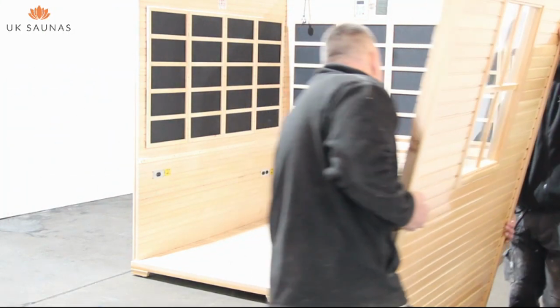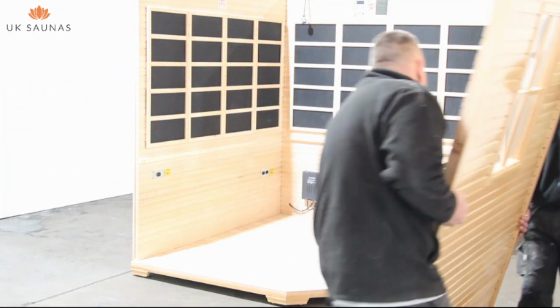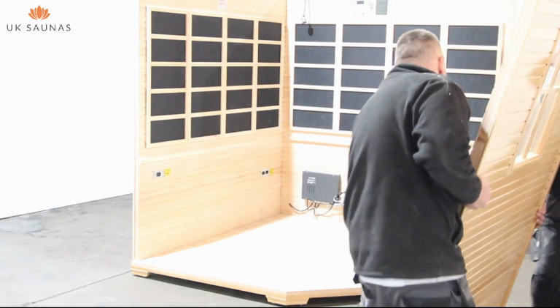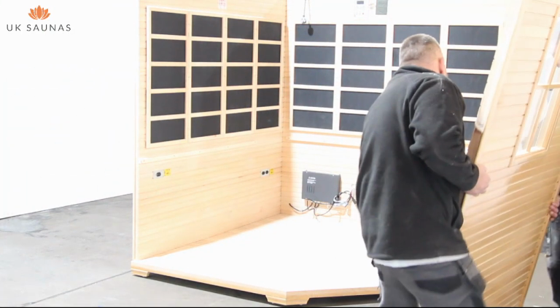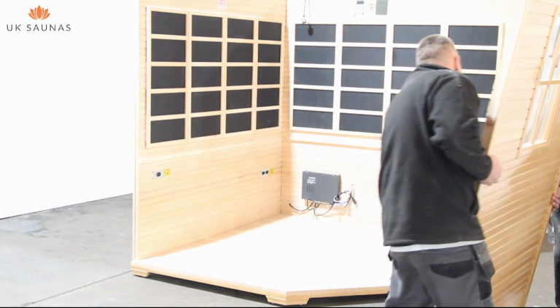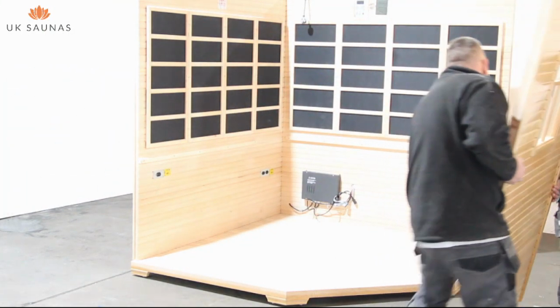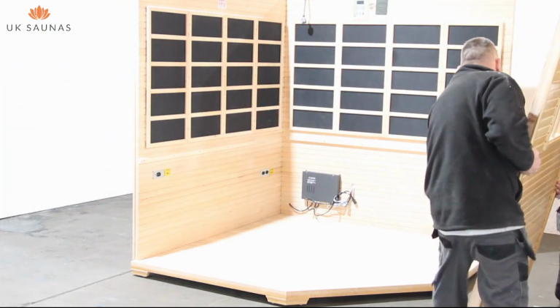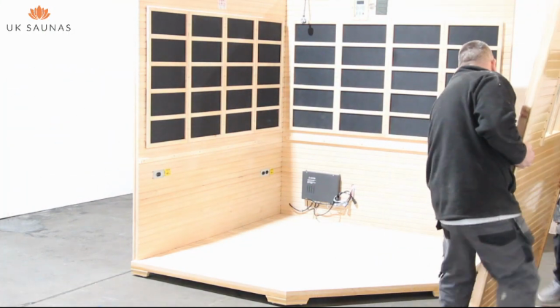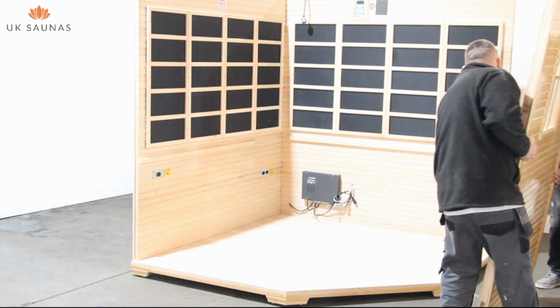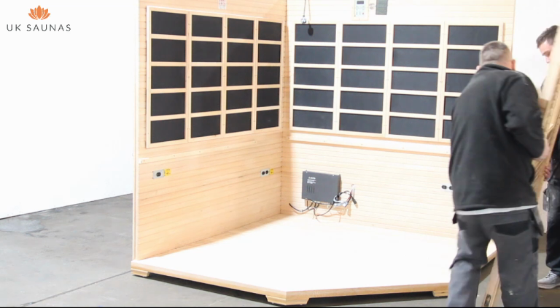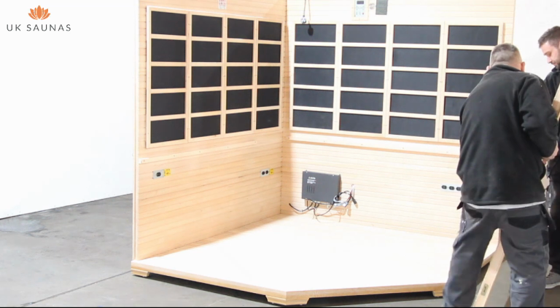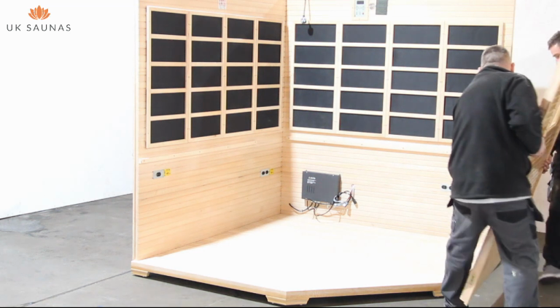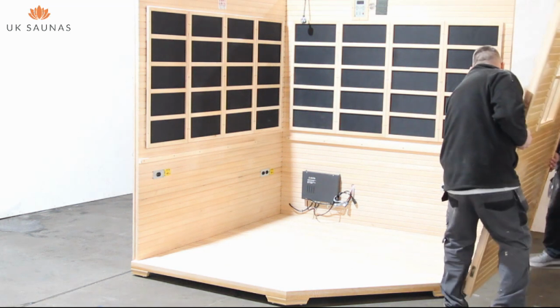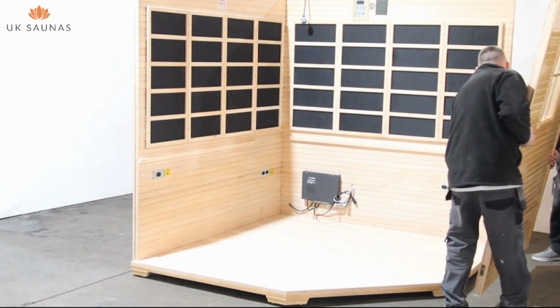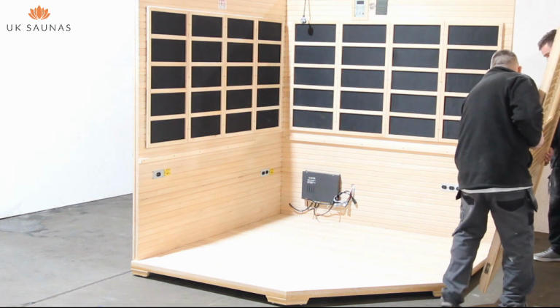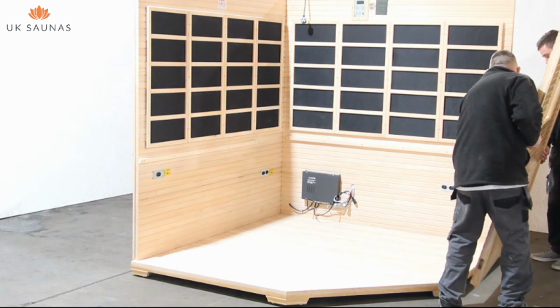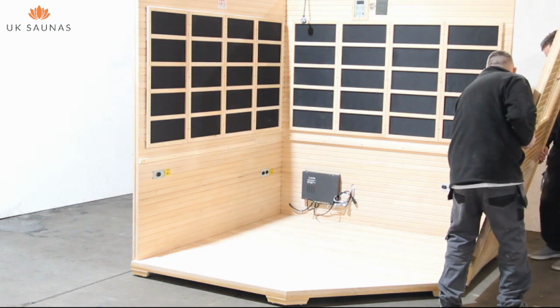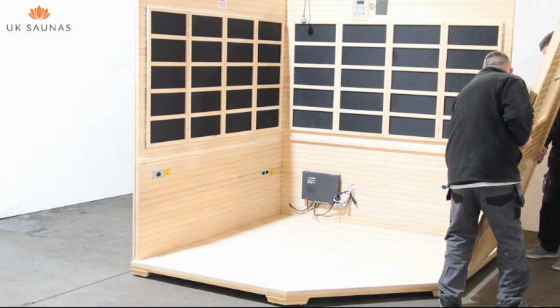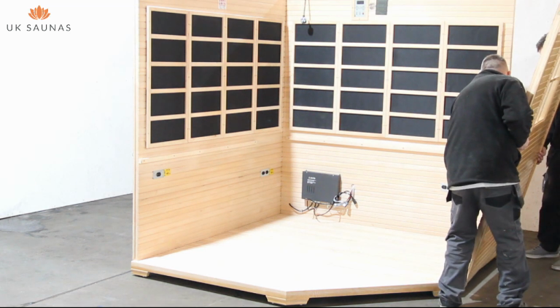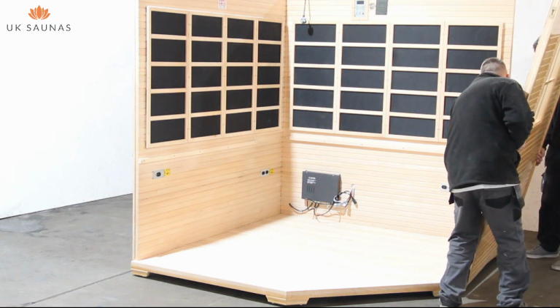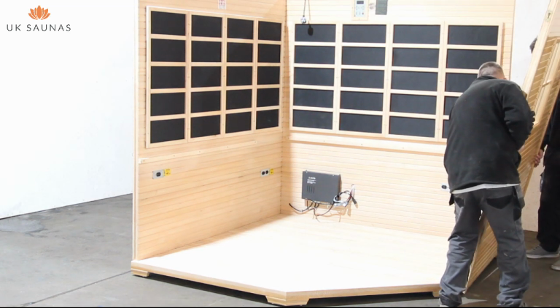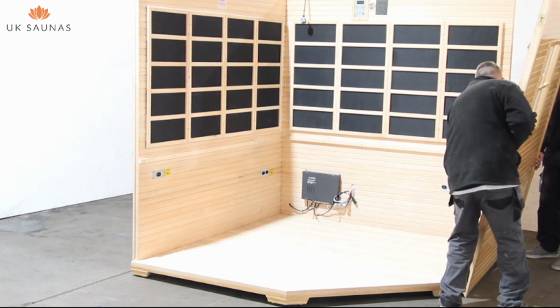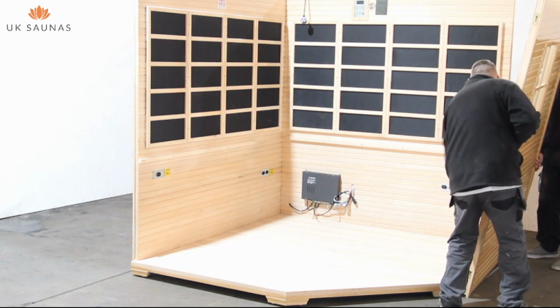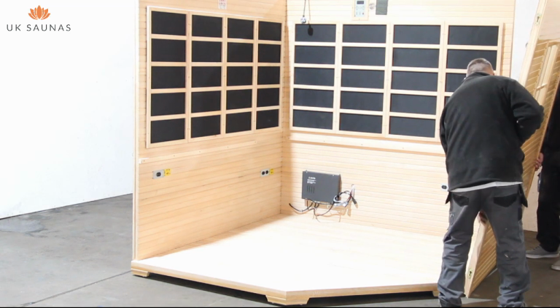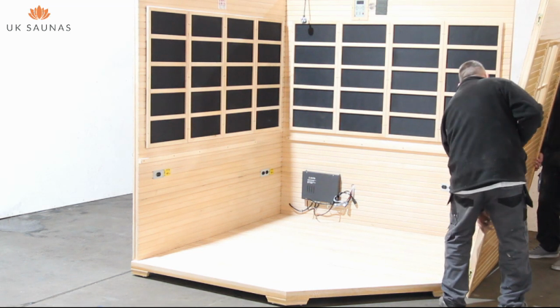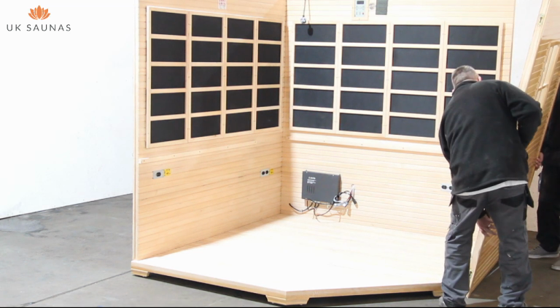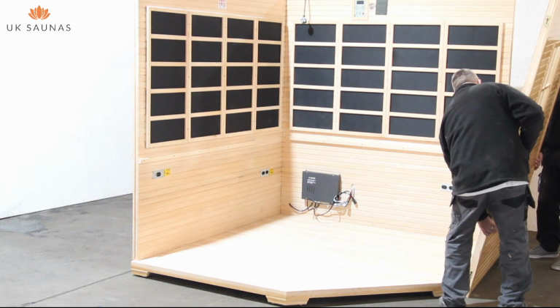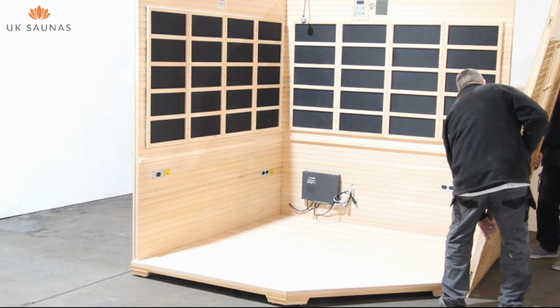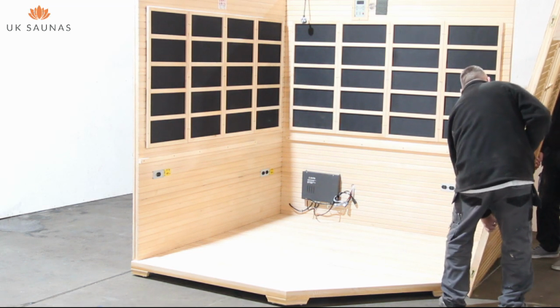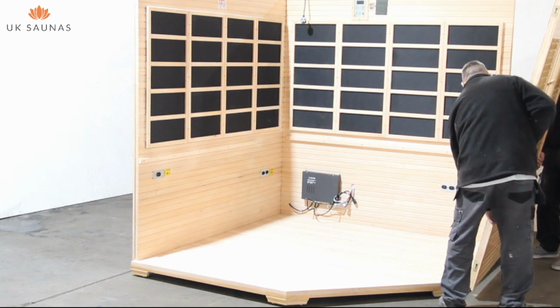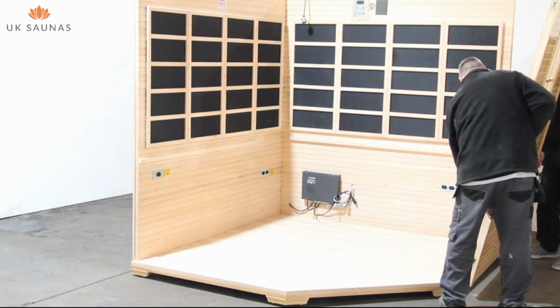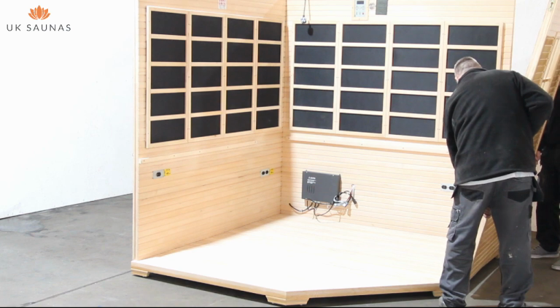You can now move on to fitting the side walls. These fit in exactly the same way as the two walls that you've just assembled.